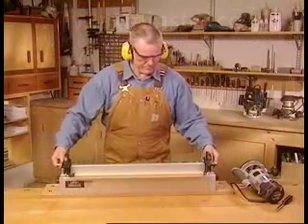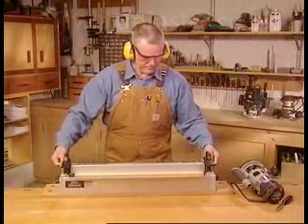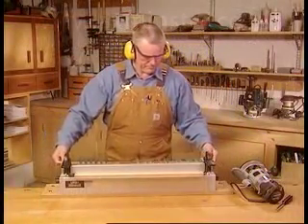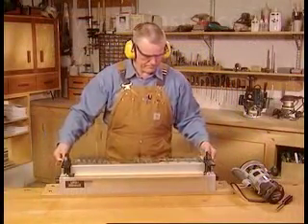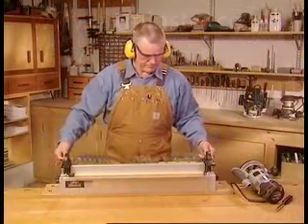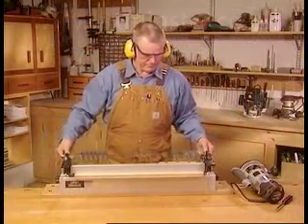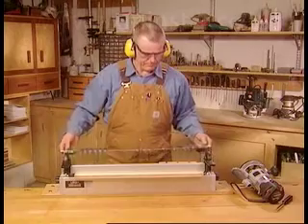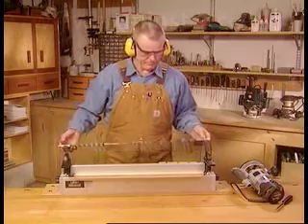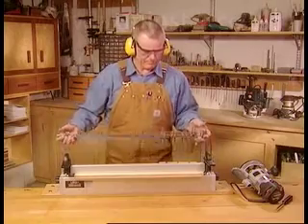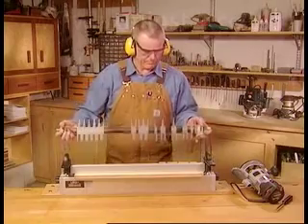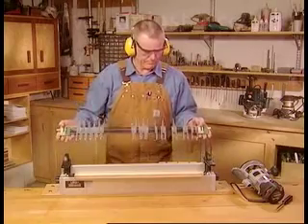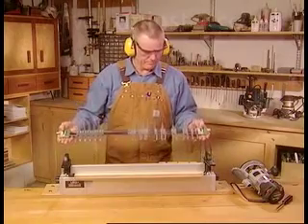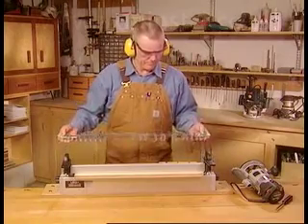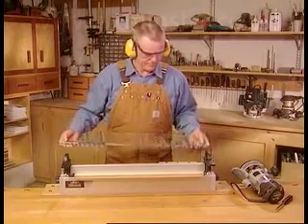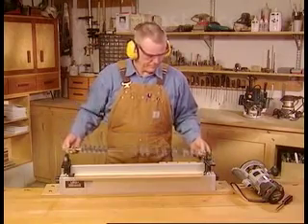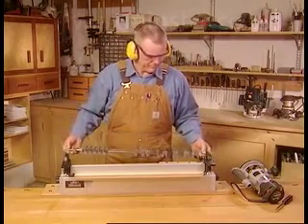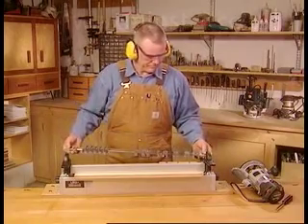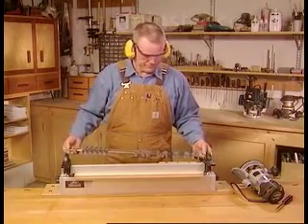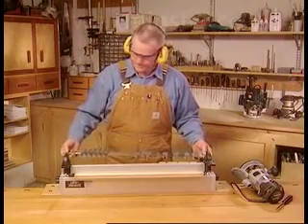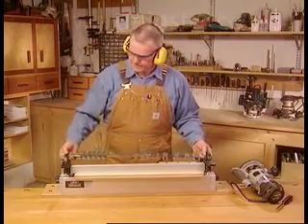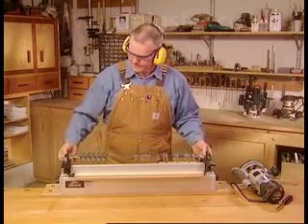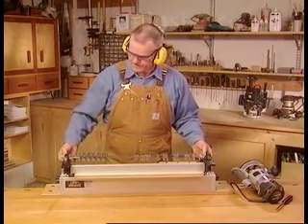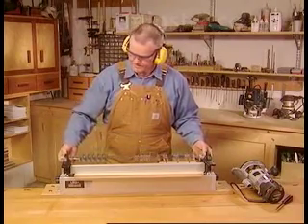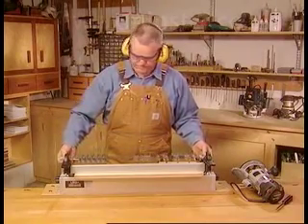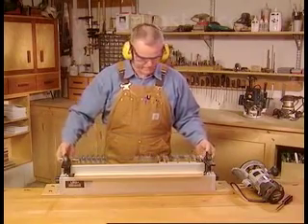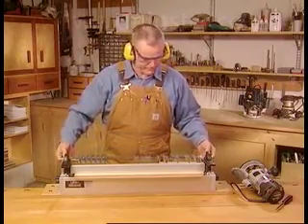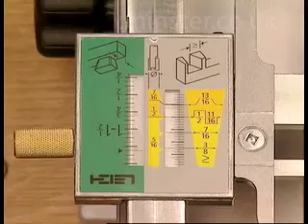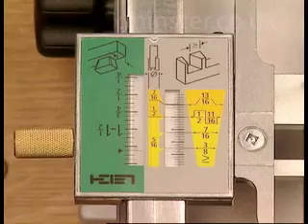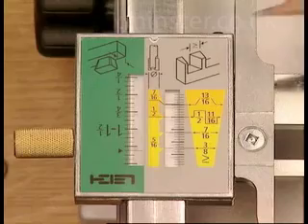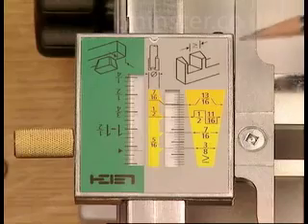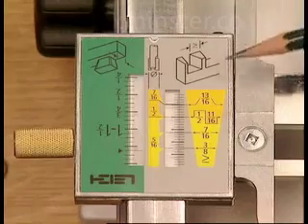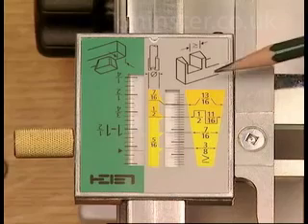The included template guide bush and dovetail bit follow the parallel surfaces of the tail guides to form the tails. After routing the tails, simply rotate the finger assembly to the through dovetail pin mode, indicated by the pin icon.